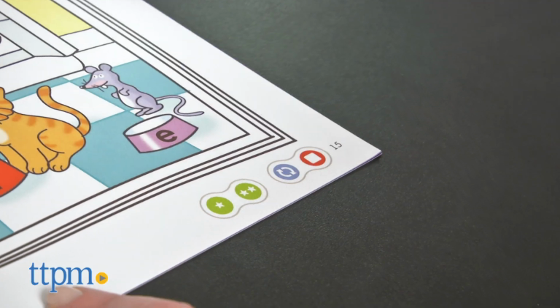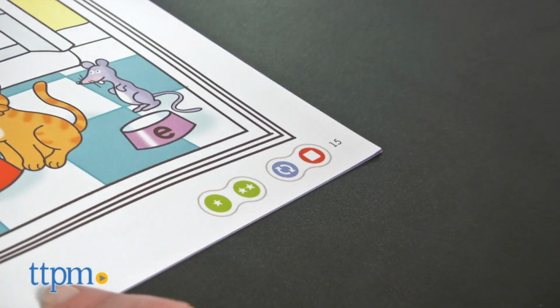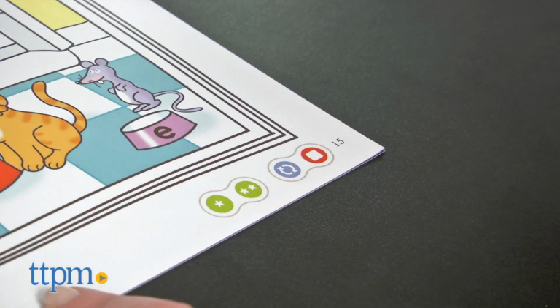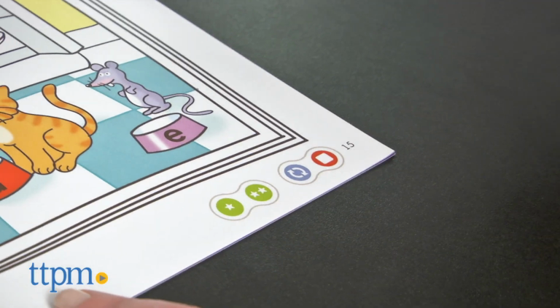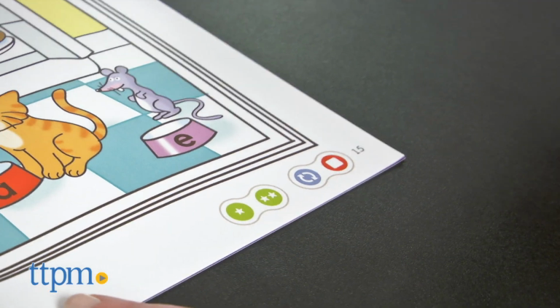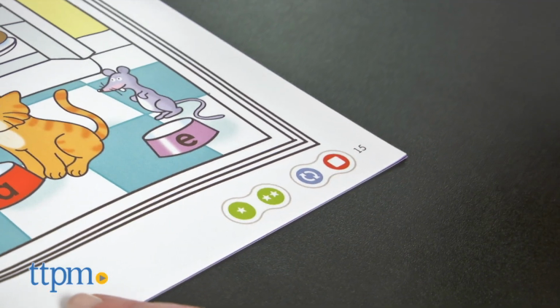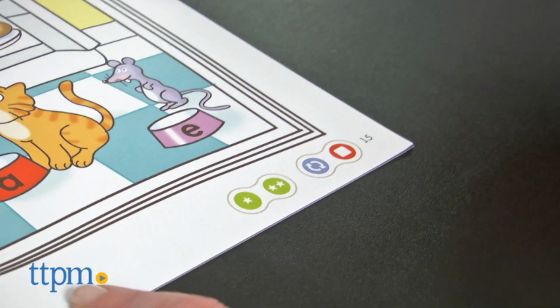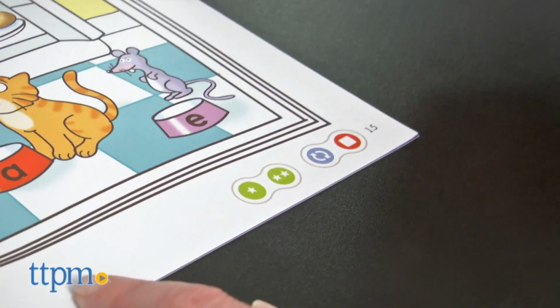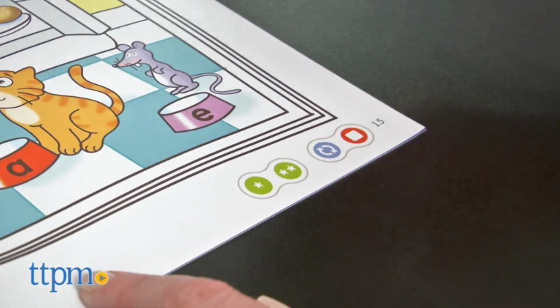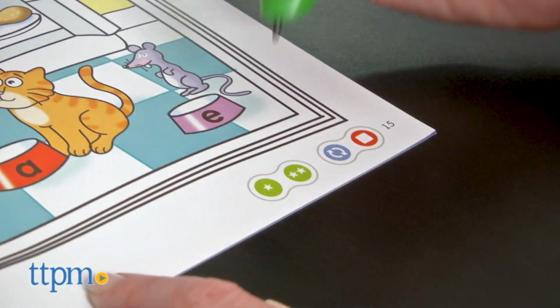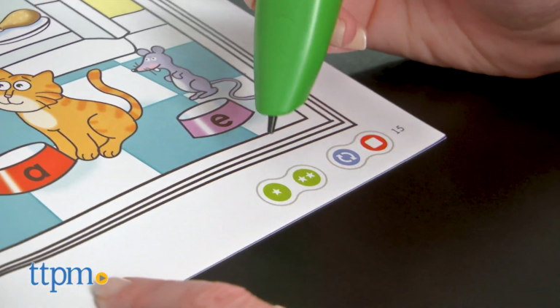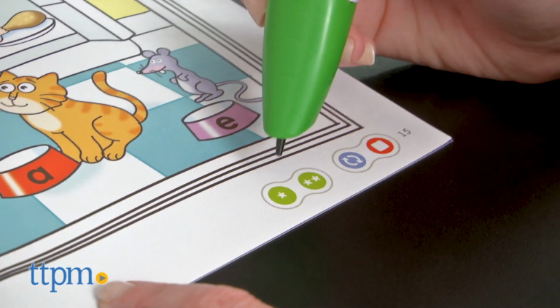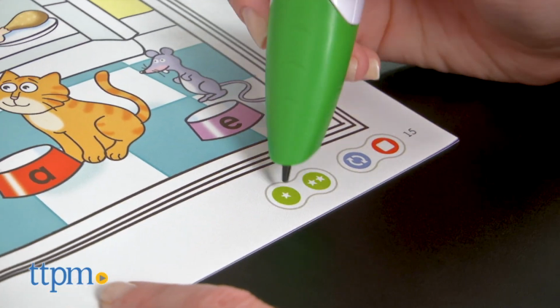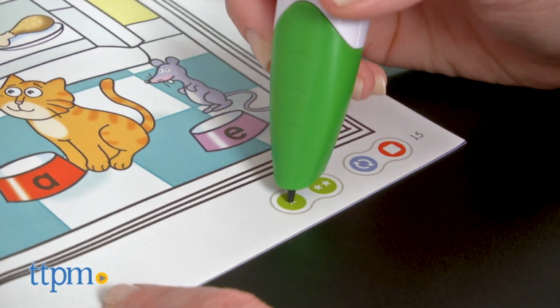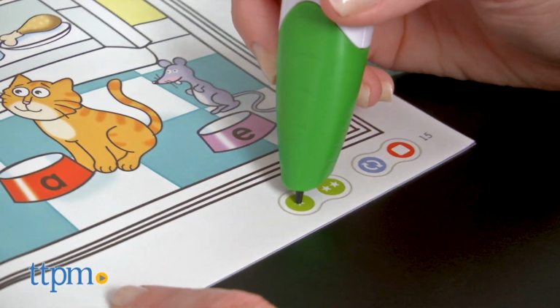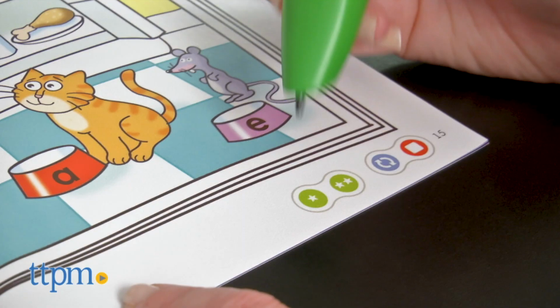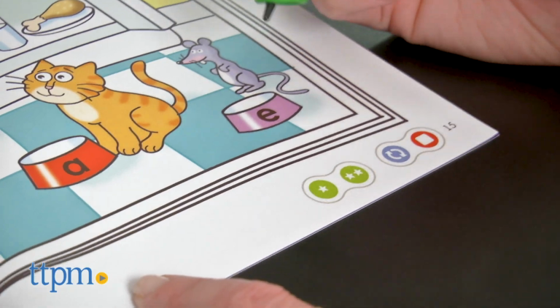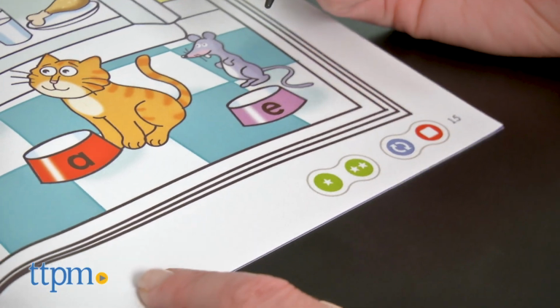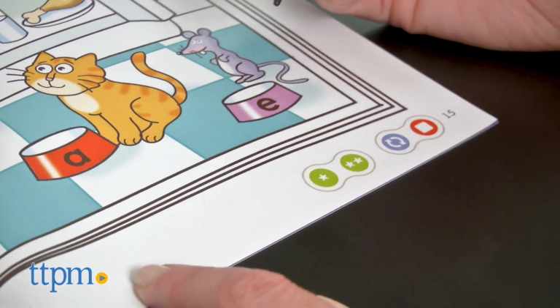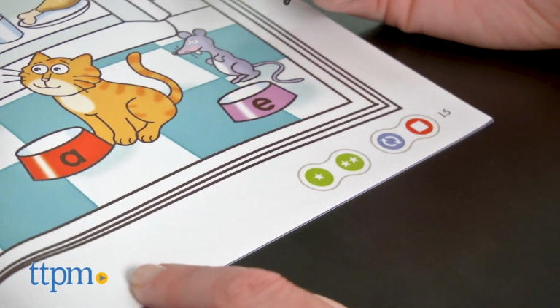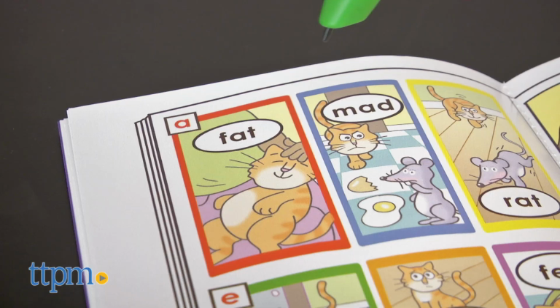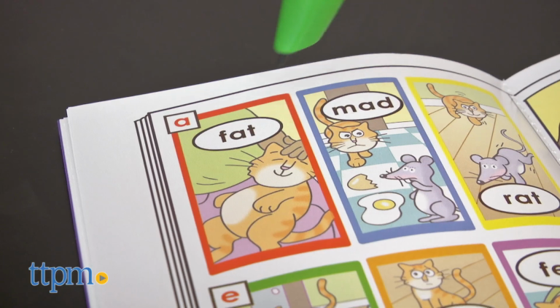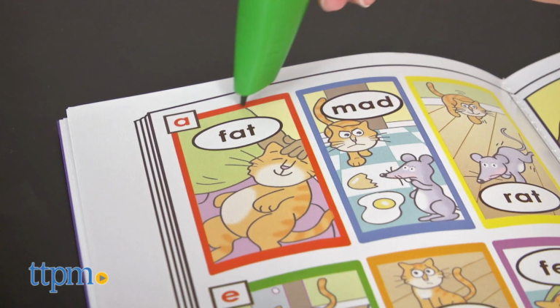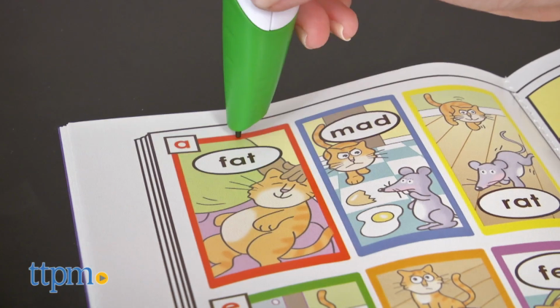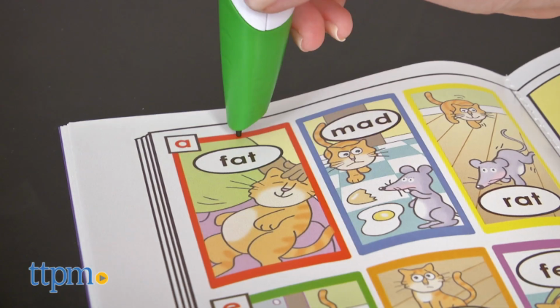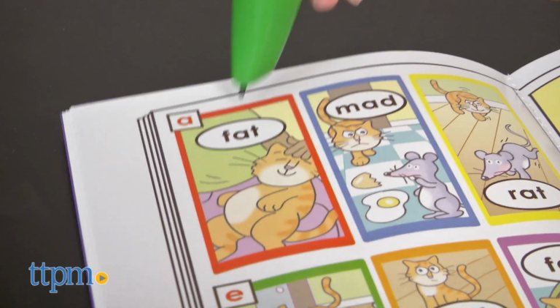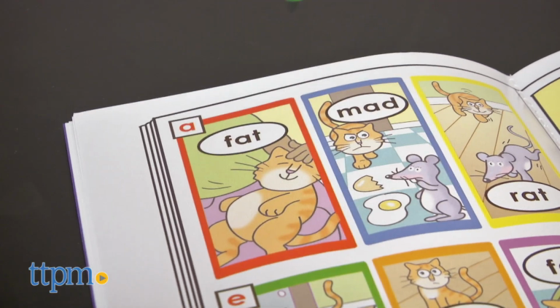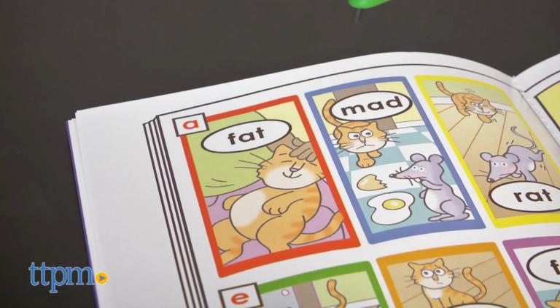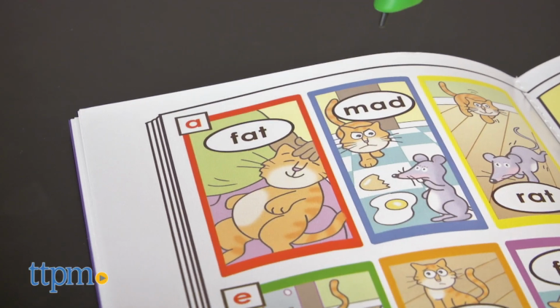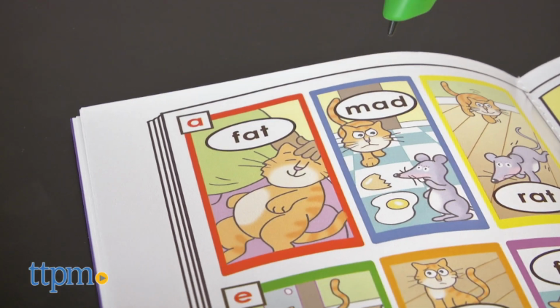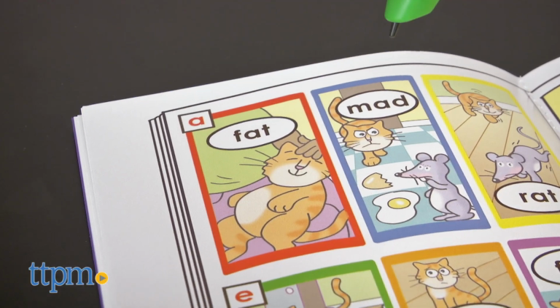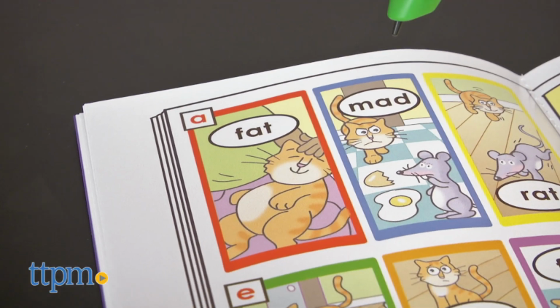The star icons activate games or activities, often in two different skill levels to help reinforce the phonics skills.